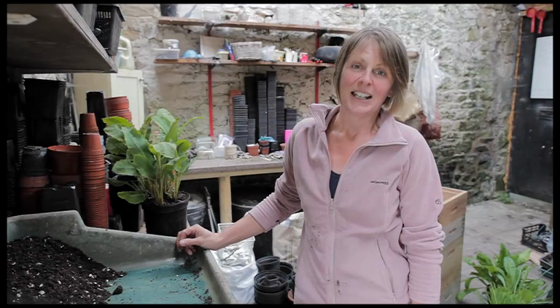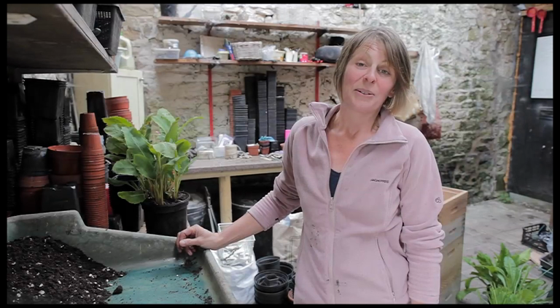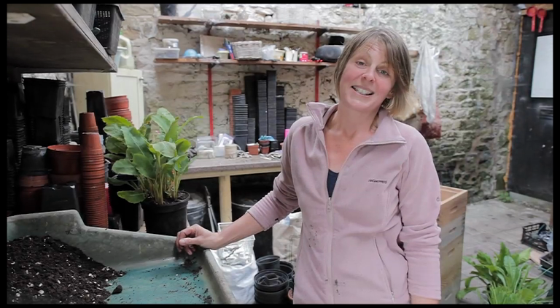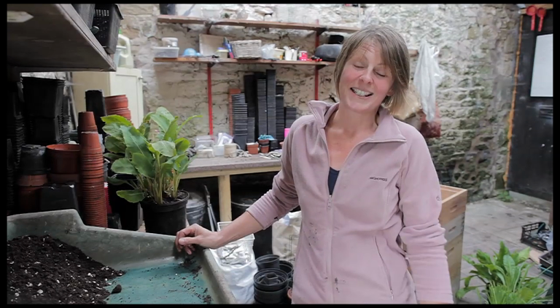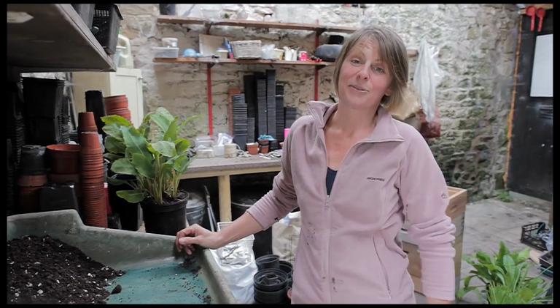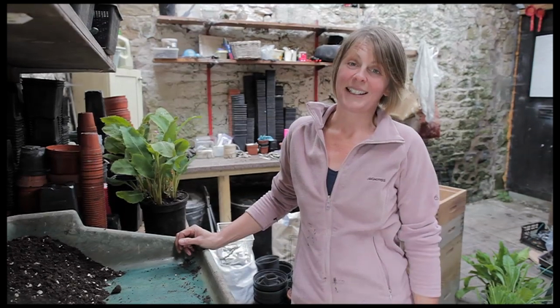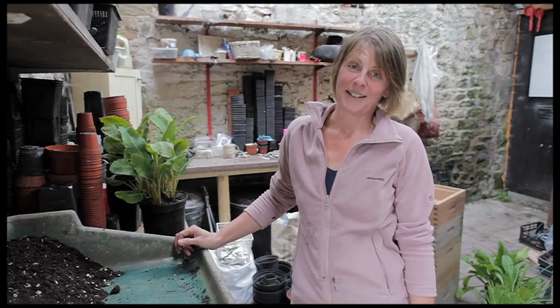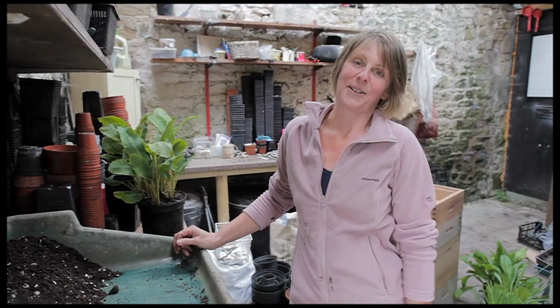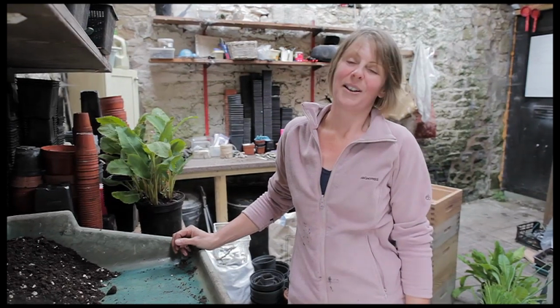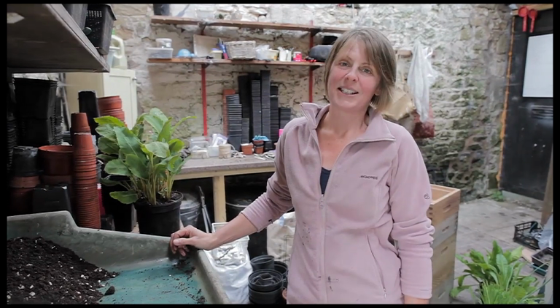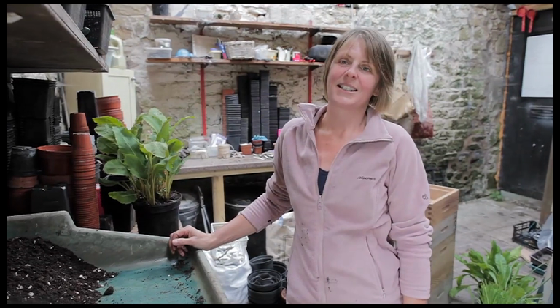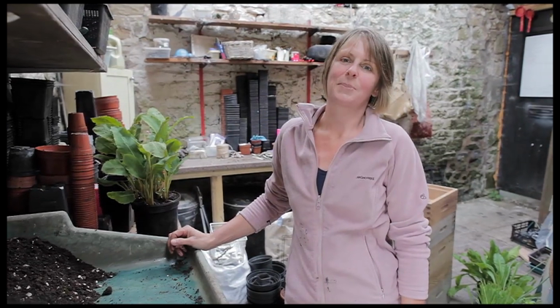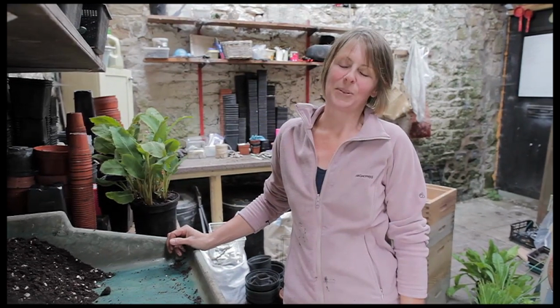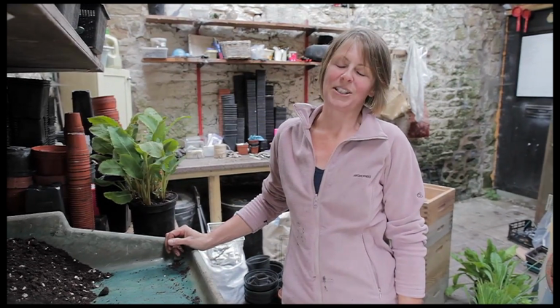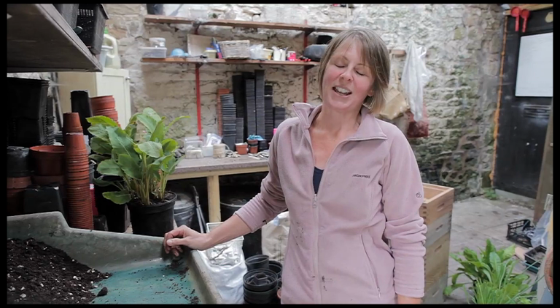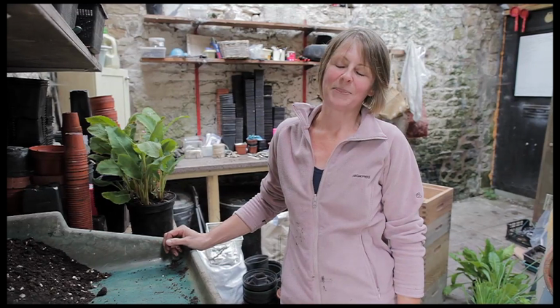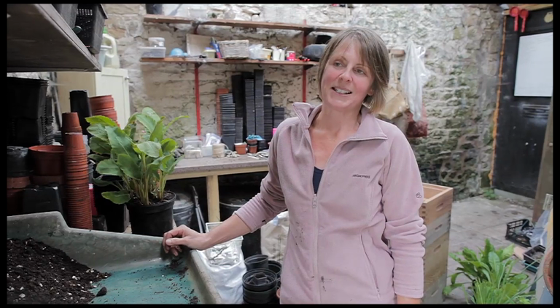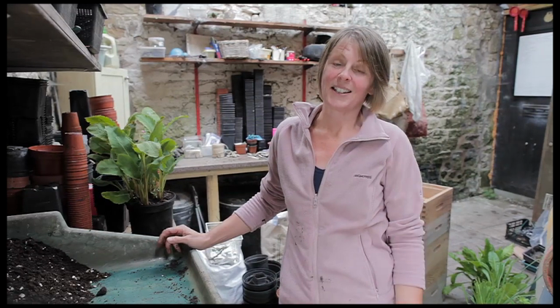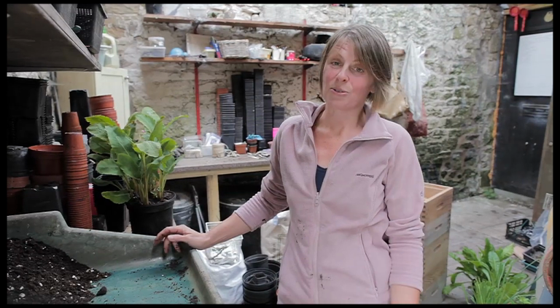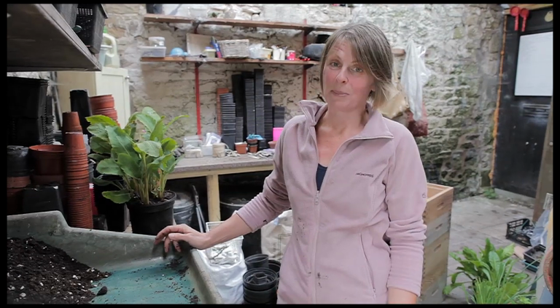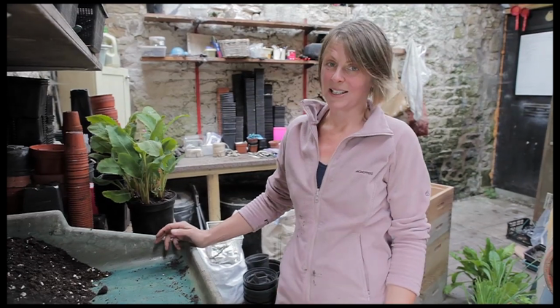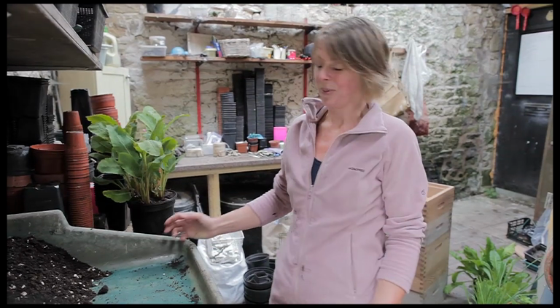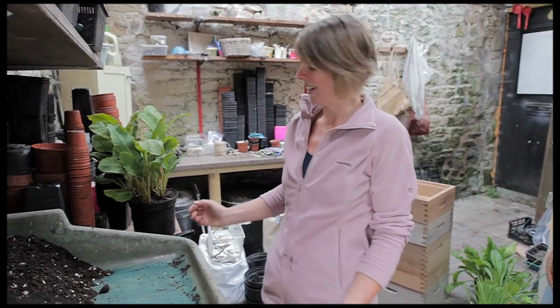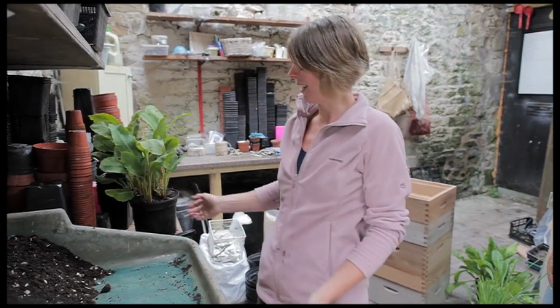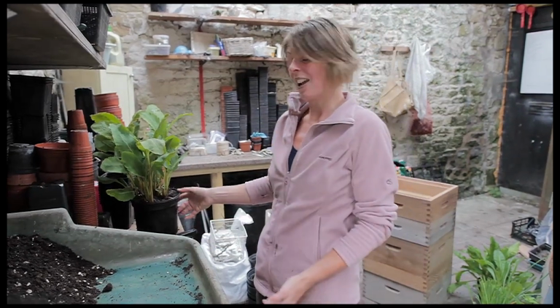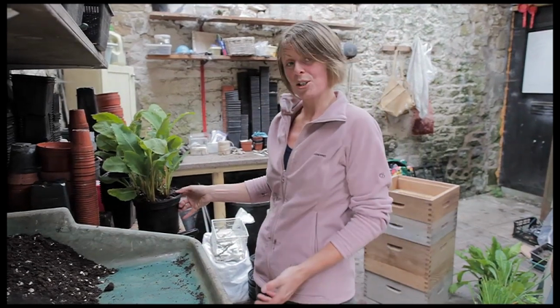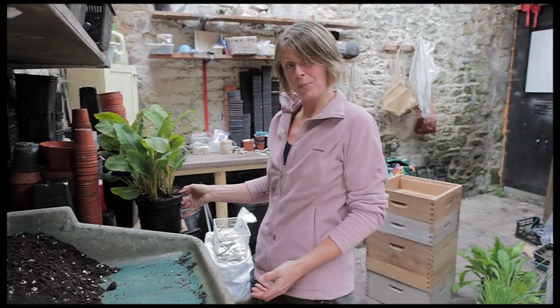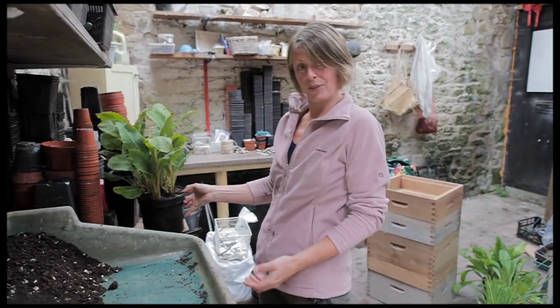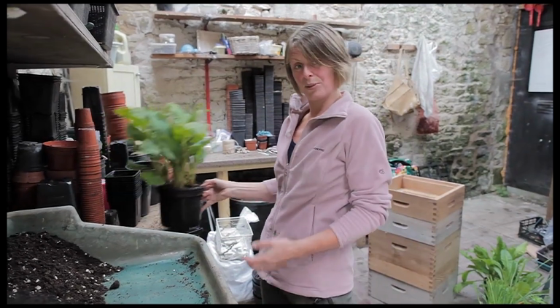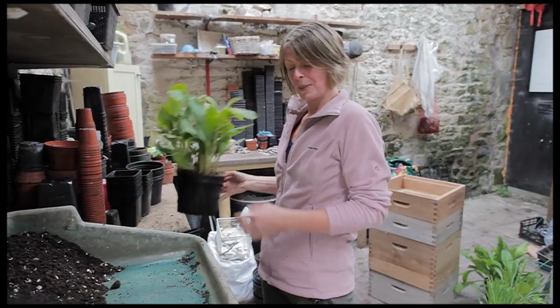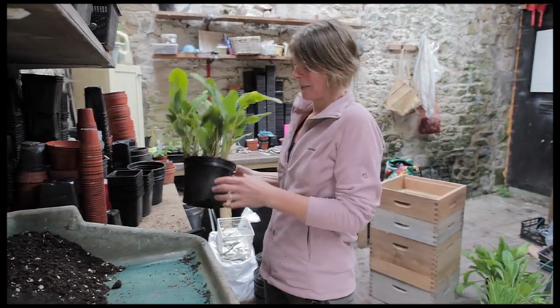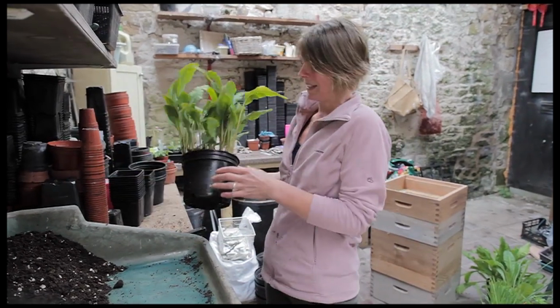It's started to rain now so I've headed into the potting shed because it's a nice dry place to work and I can catch up with a few bits and pieces.